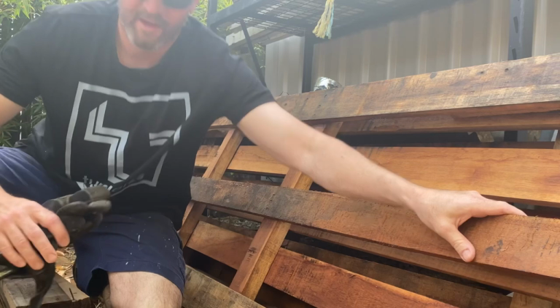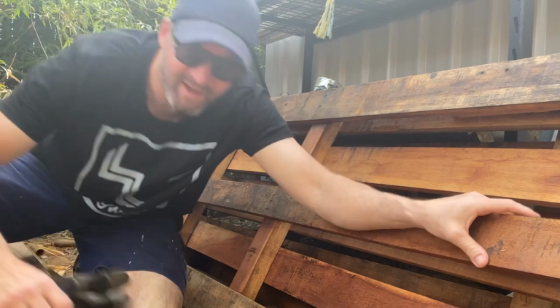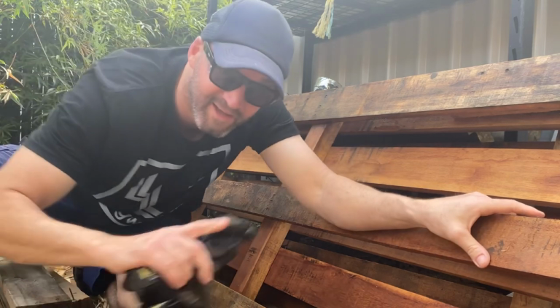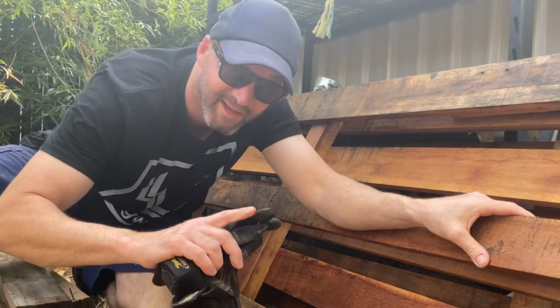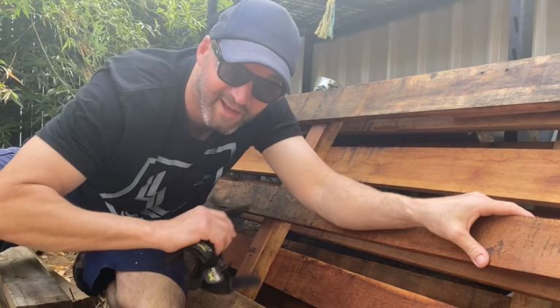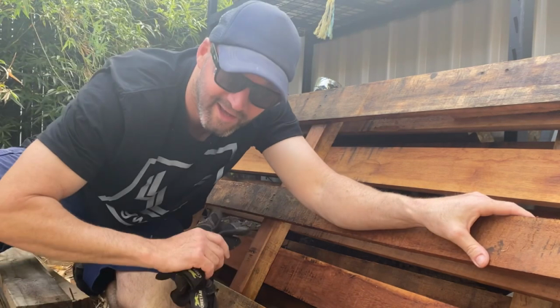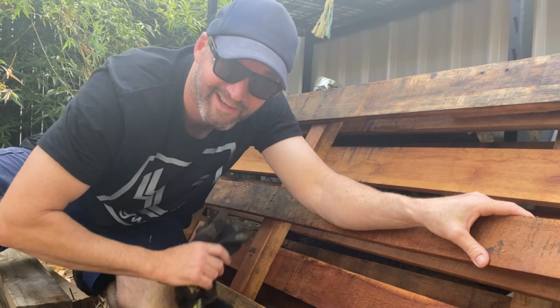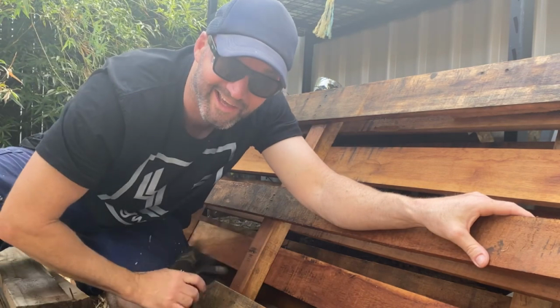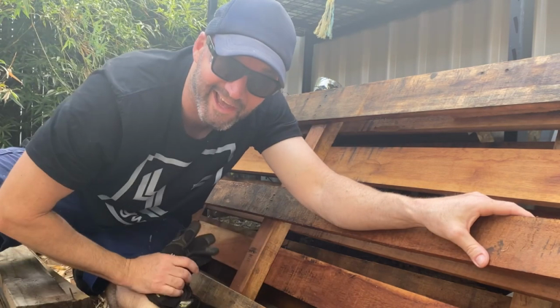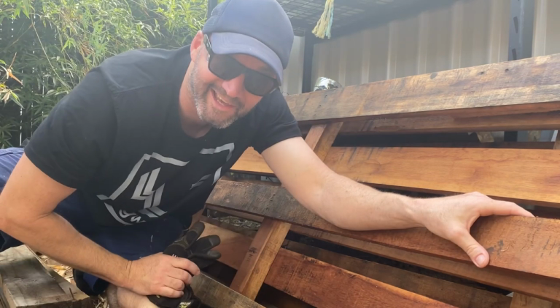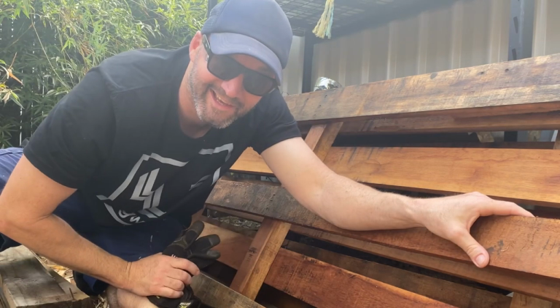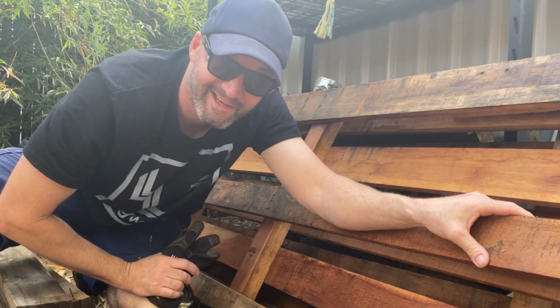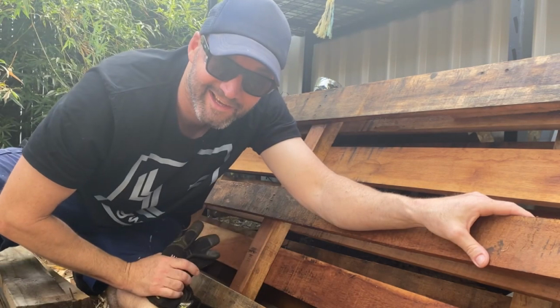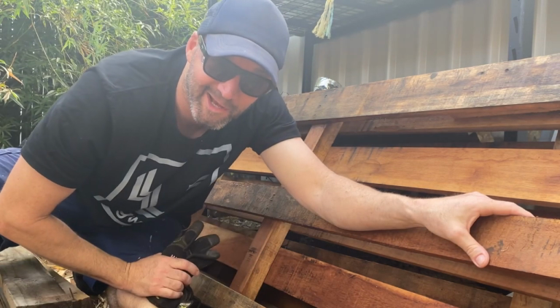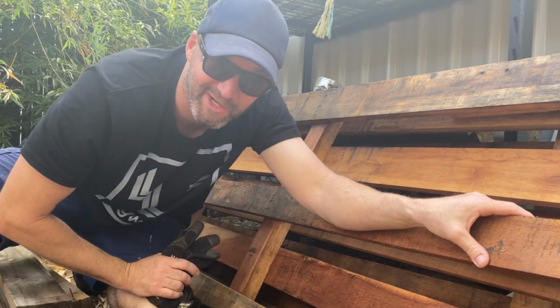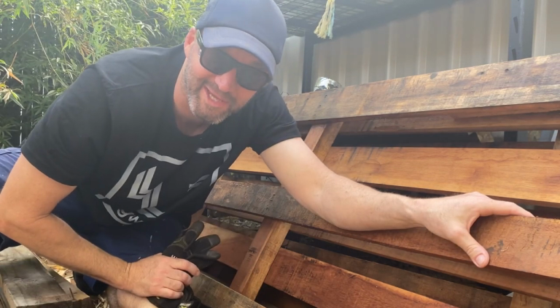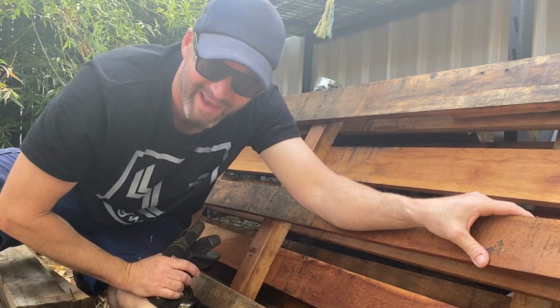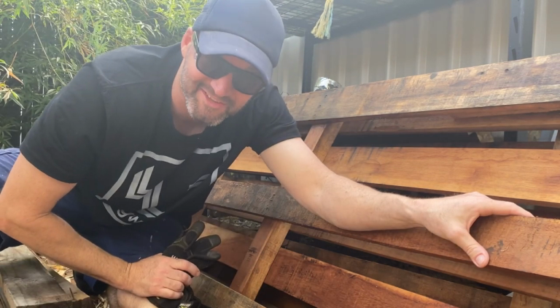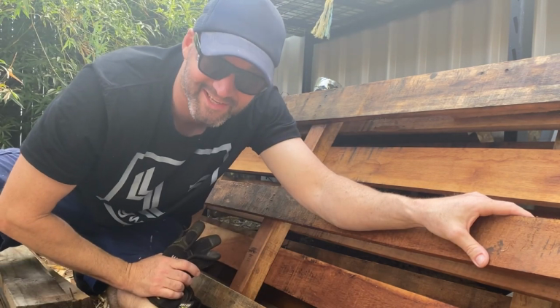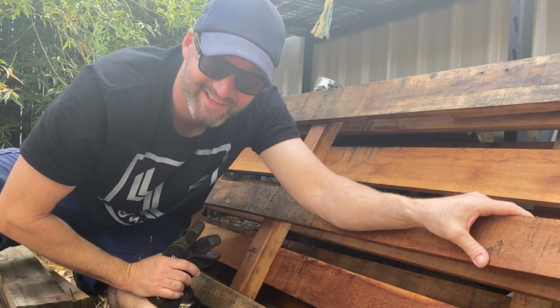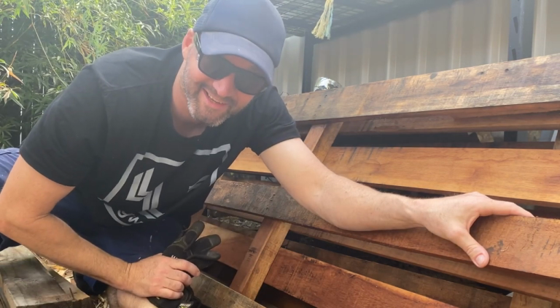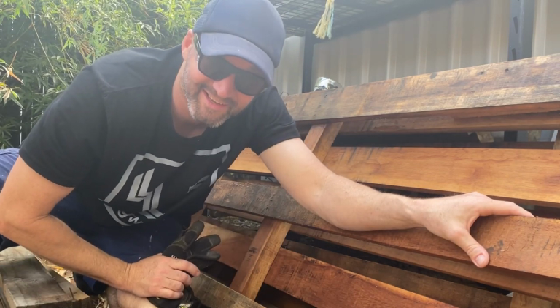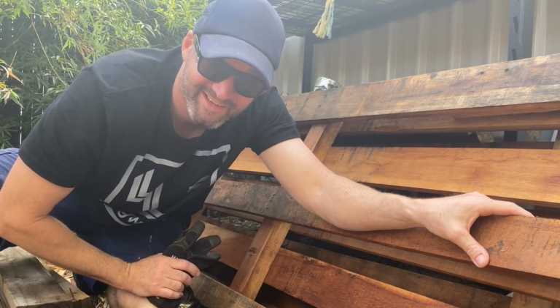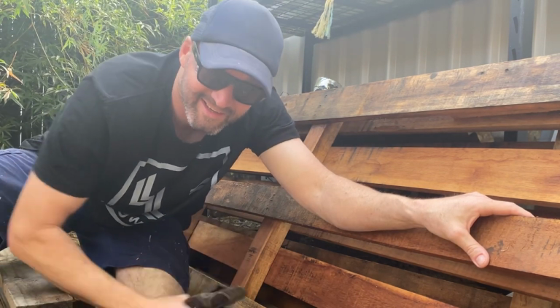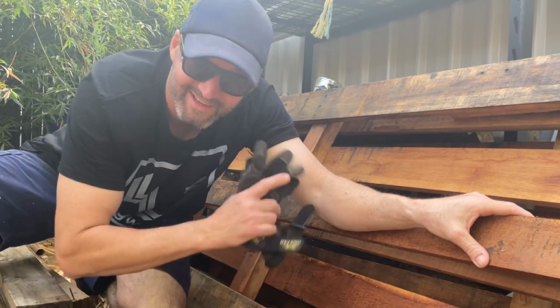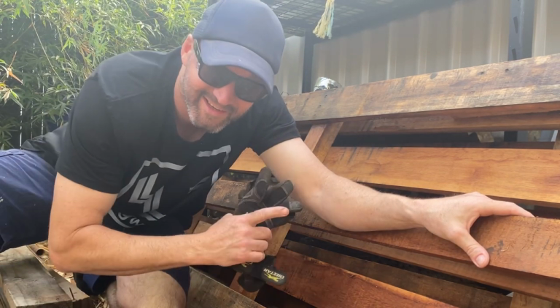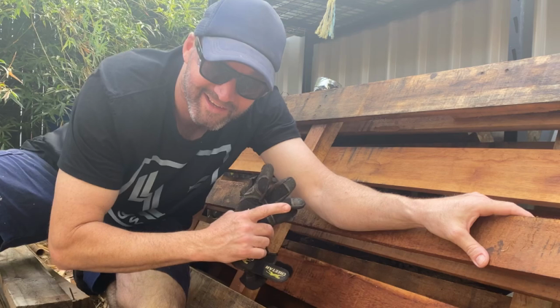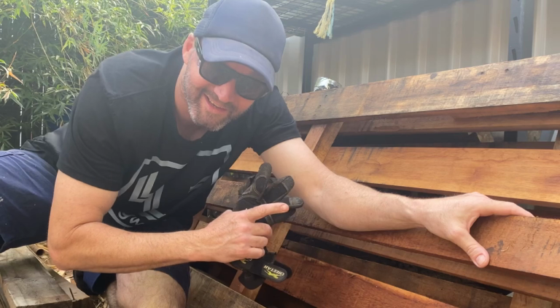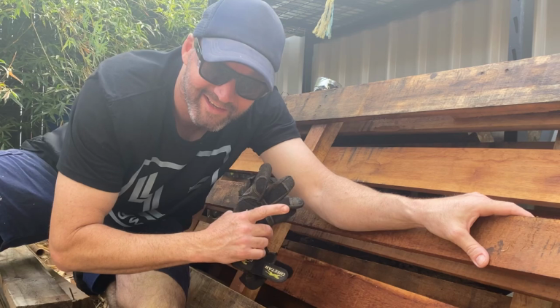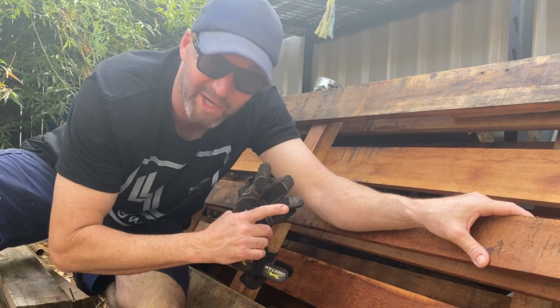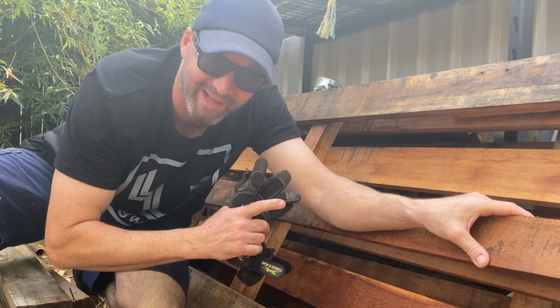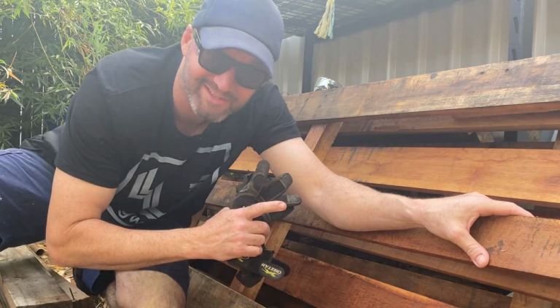G'day! I'm going to make mallets out of pallets.